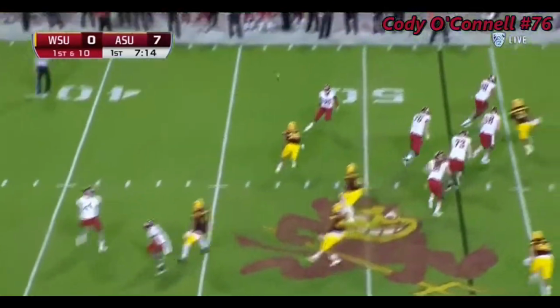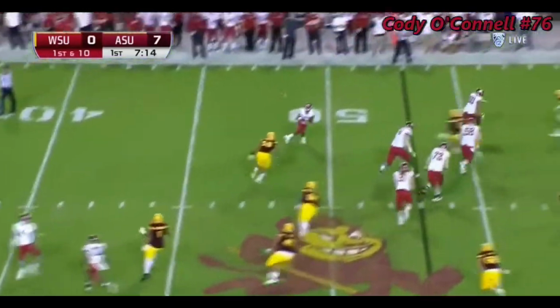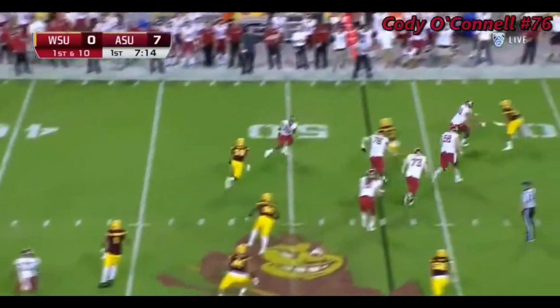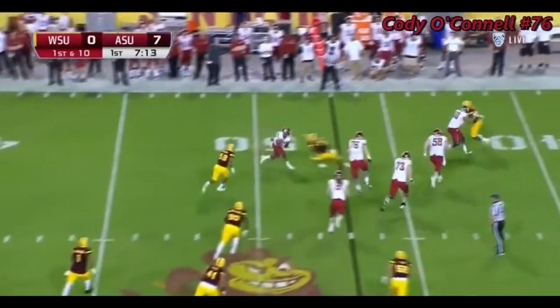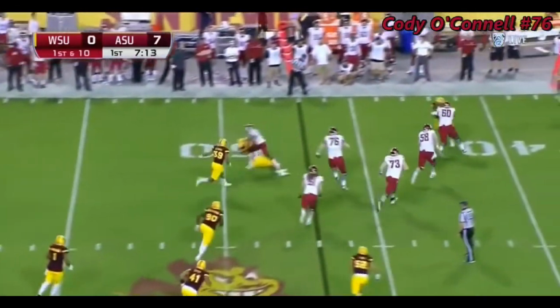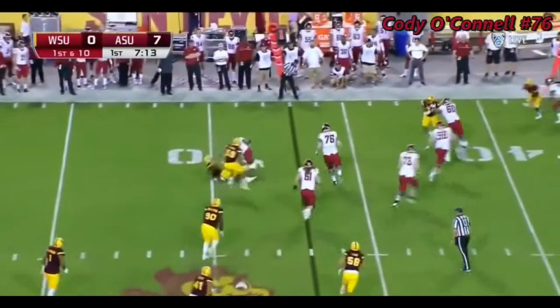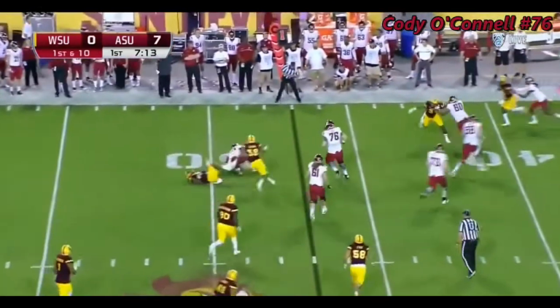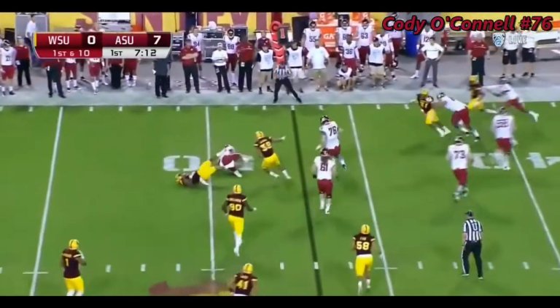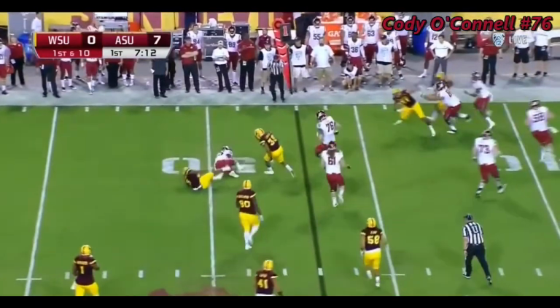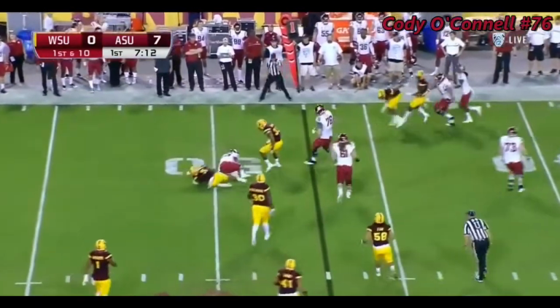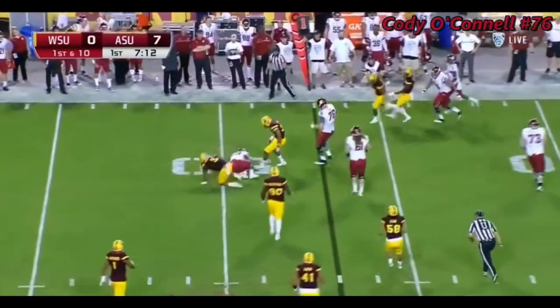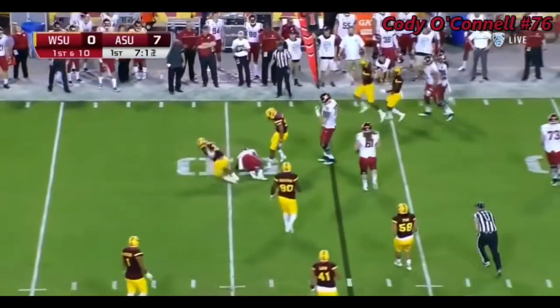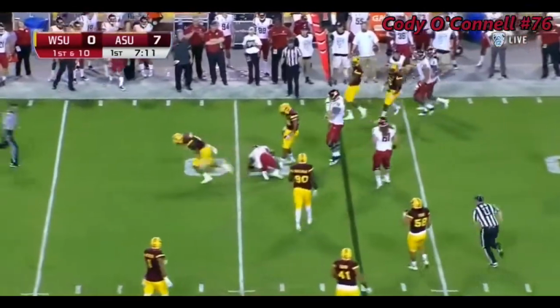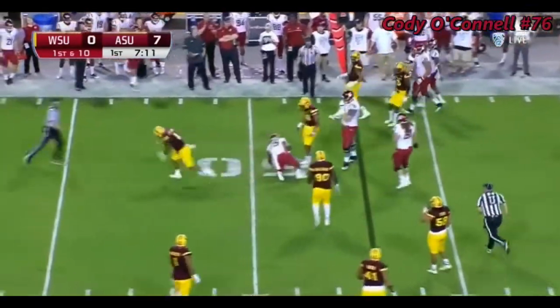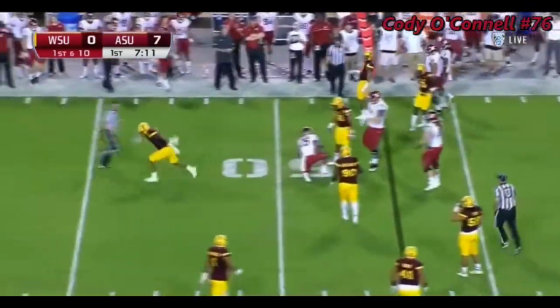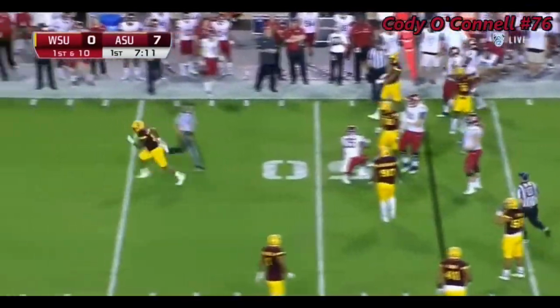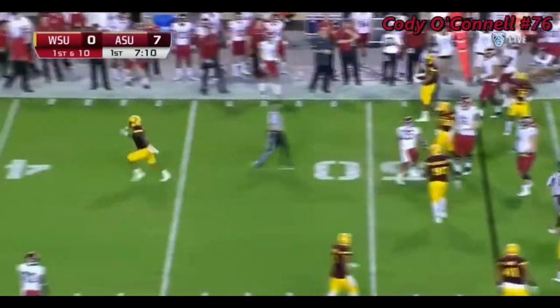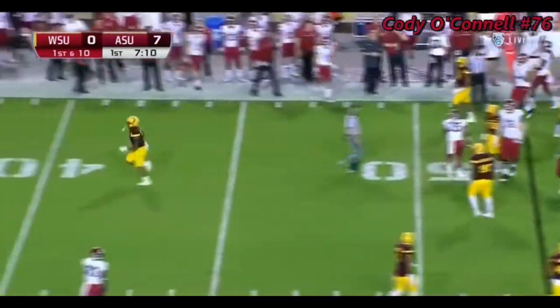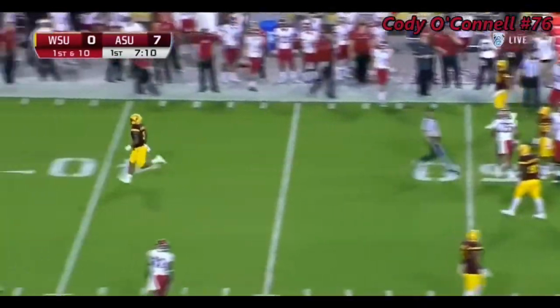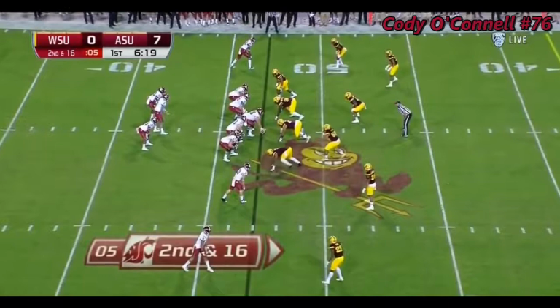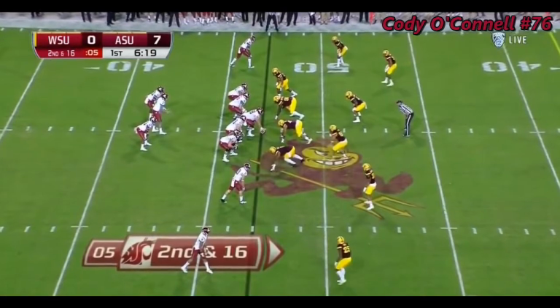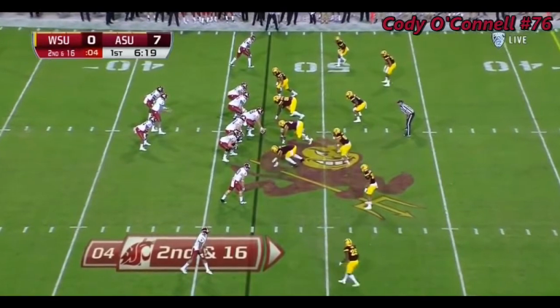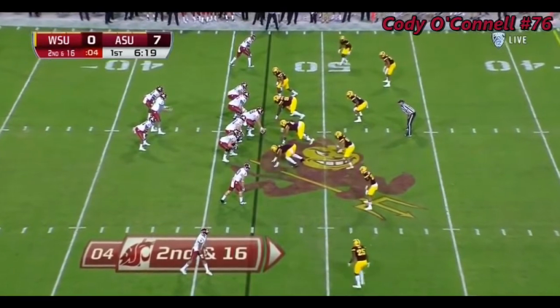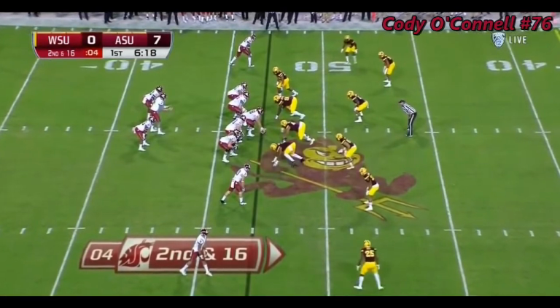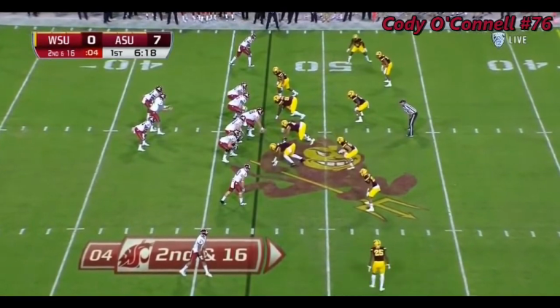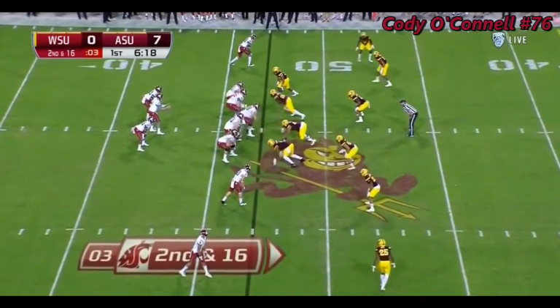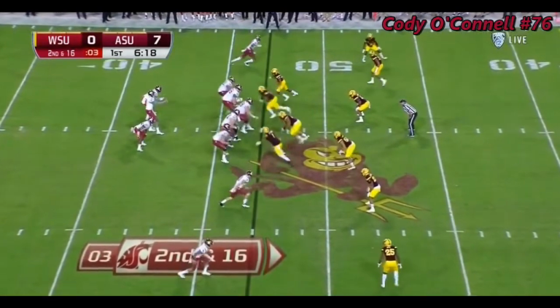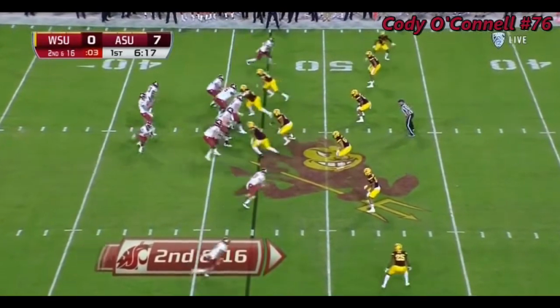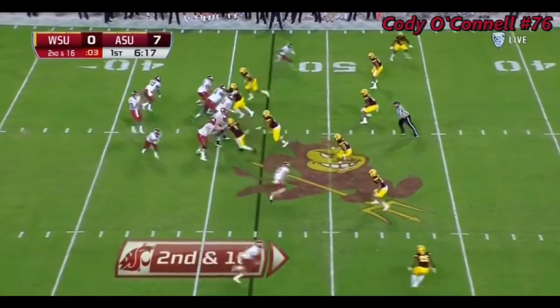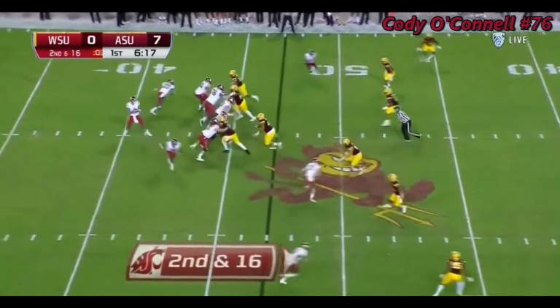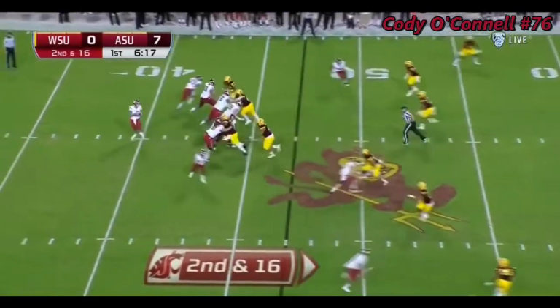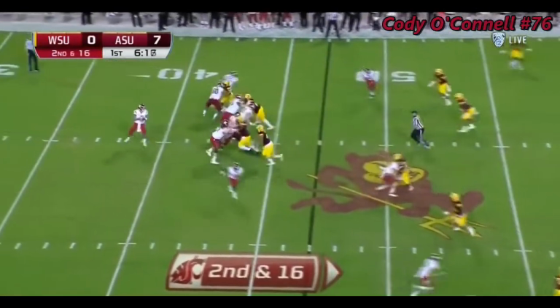Screen set up. Arizona State is ready for it as Jamal Morrow is blown up. Washington State basically escaping with a win as UCLA came roaring back.